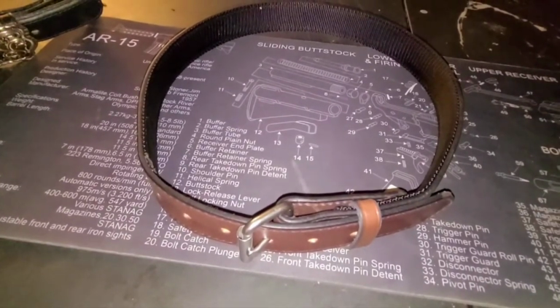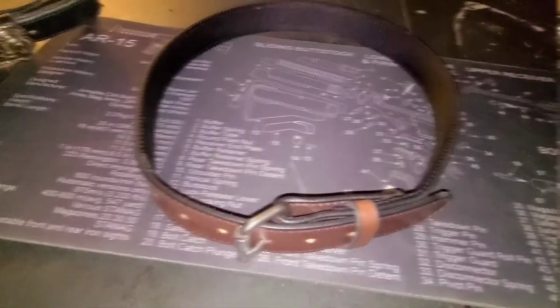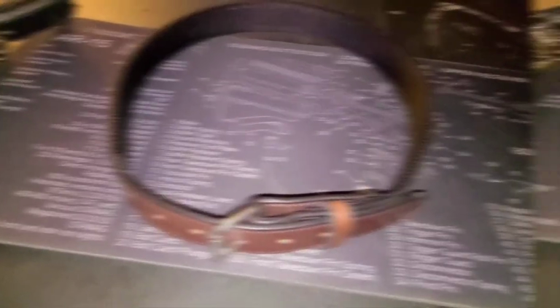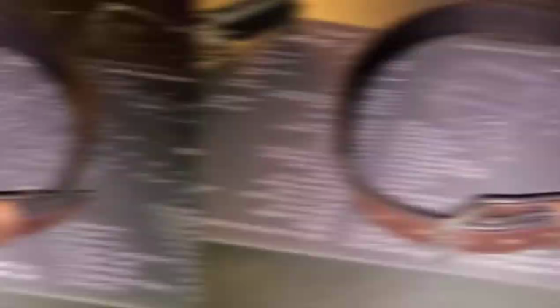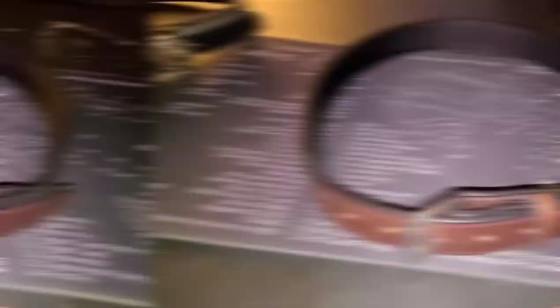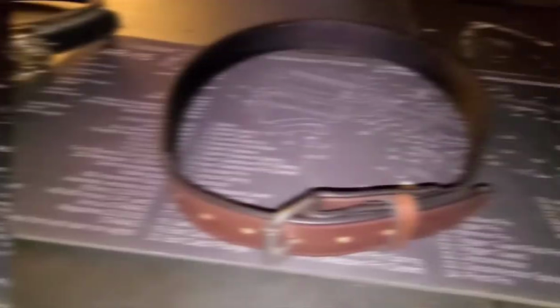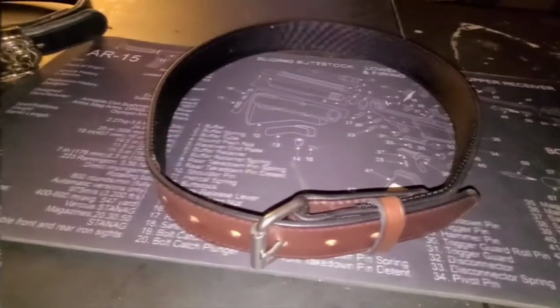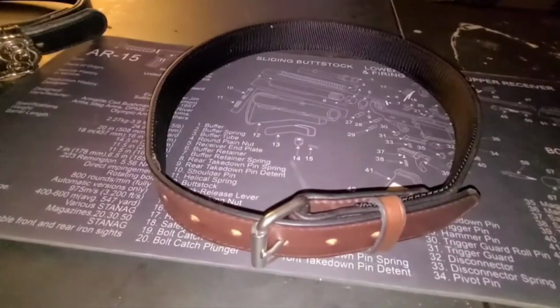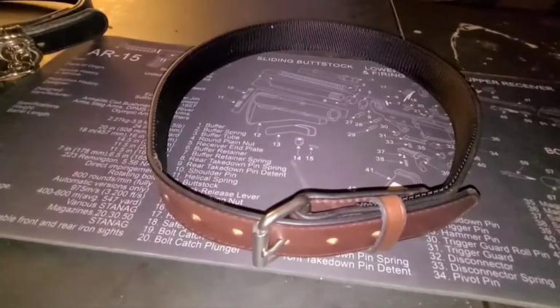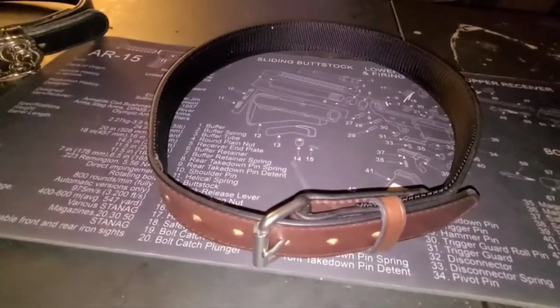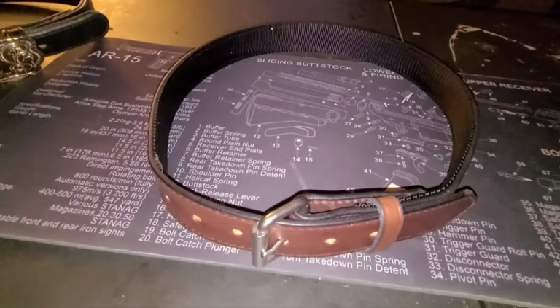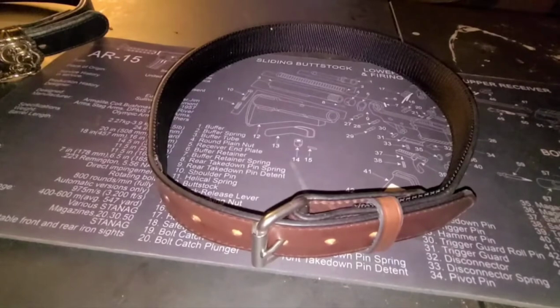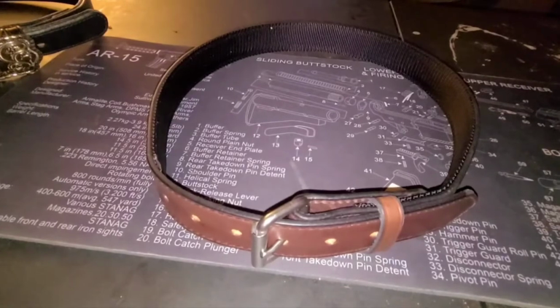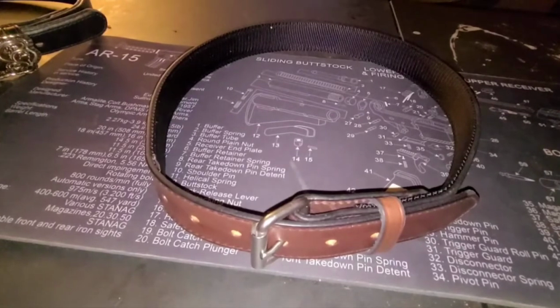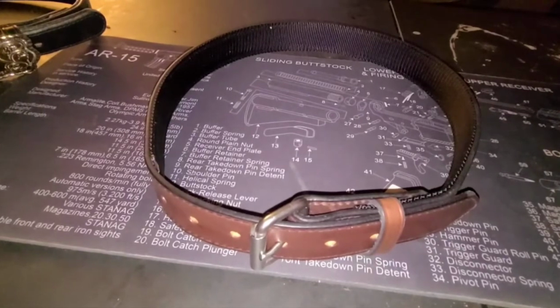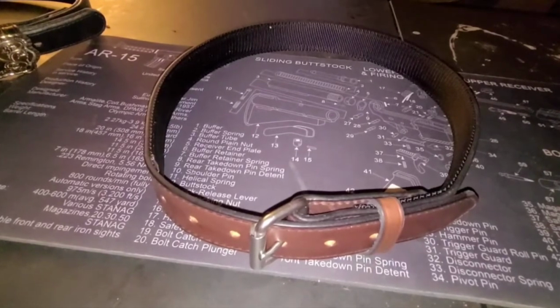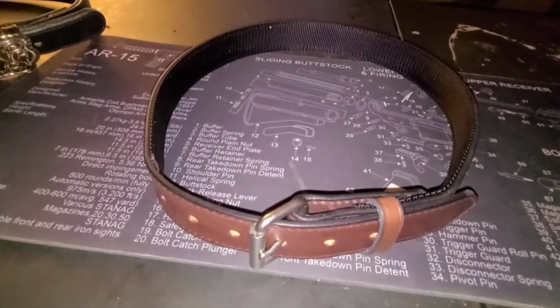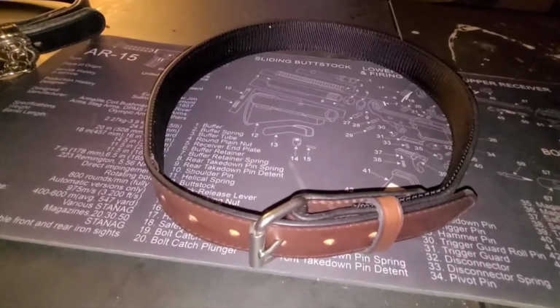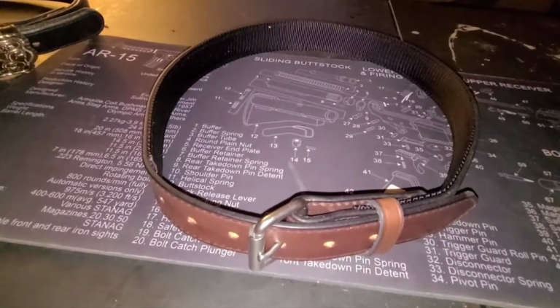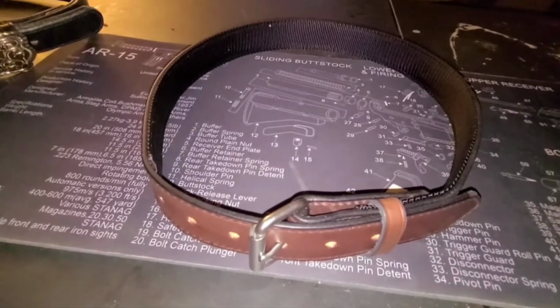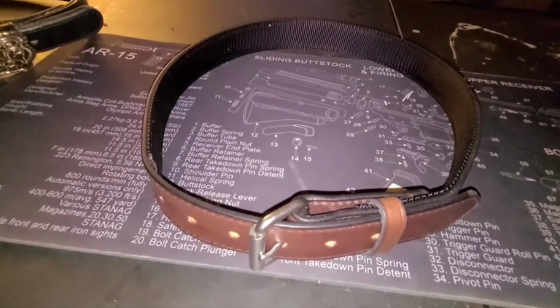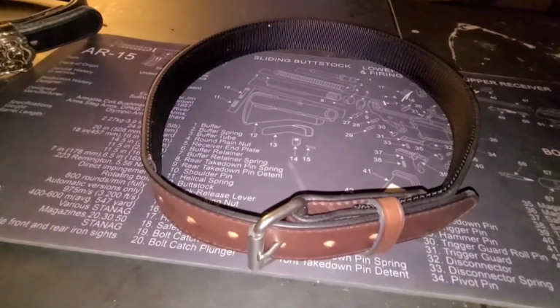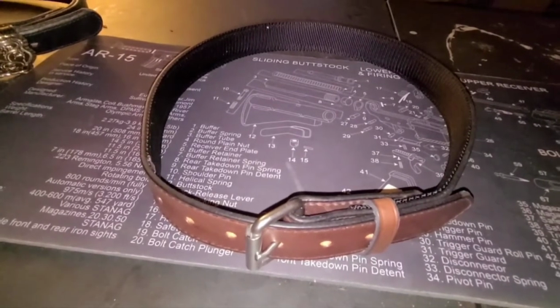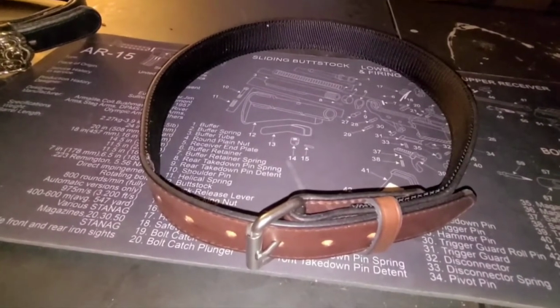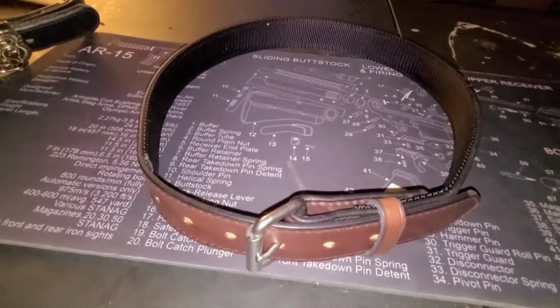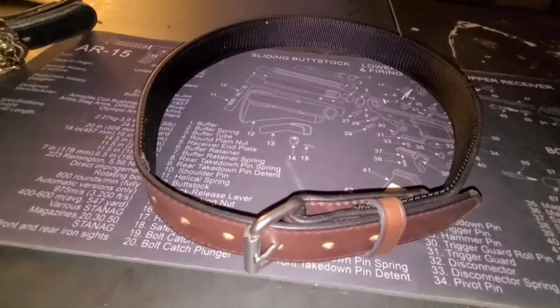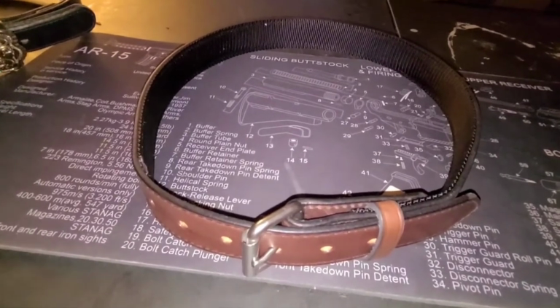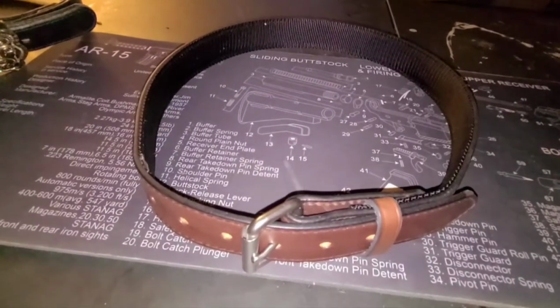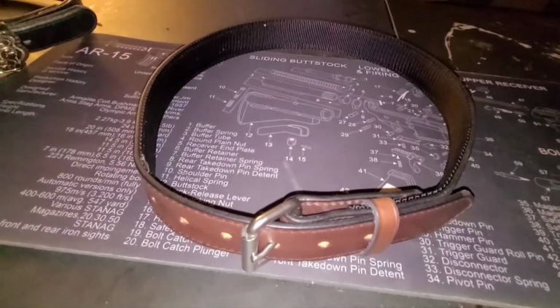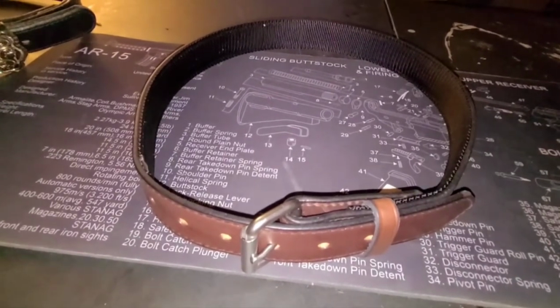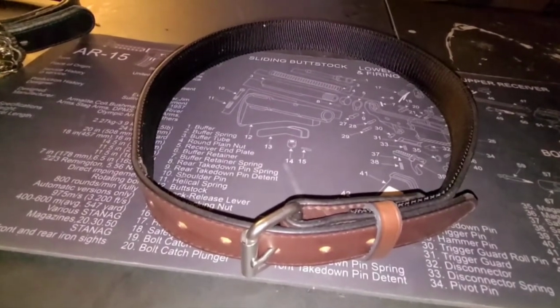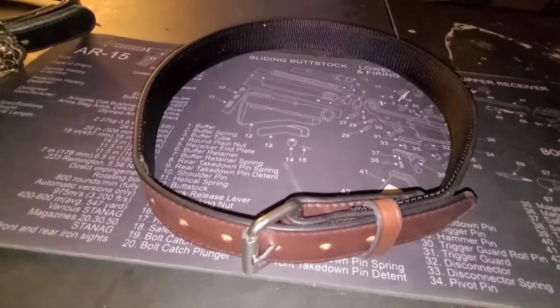Once again, it comes with their lifetime warranty — or 100 years, whichever happens first. You get an incredible warranty with these belts.